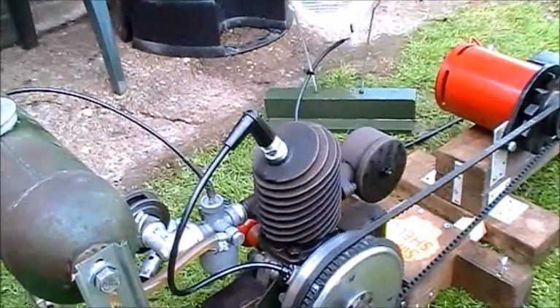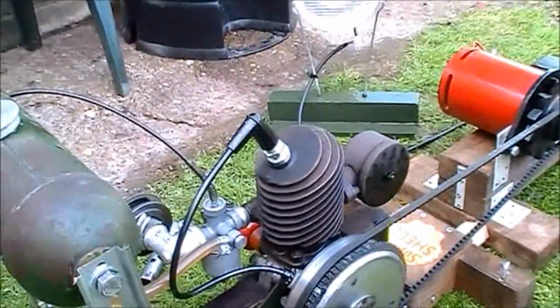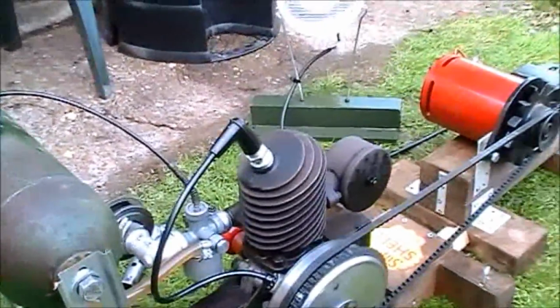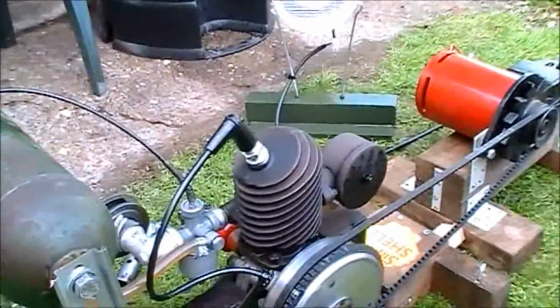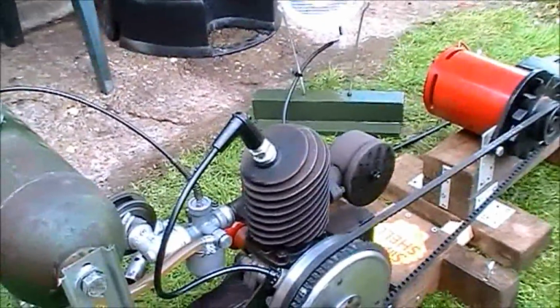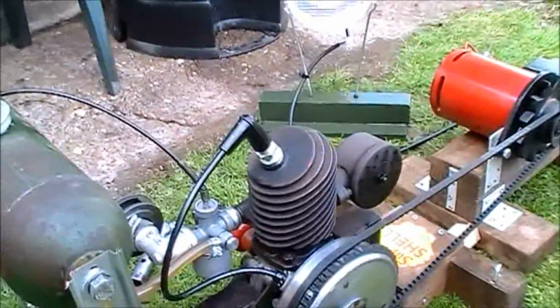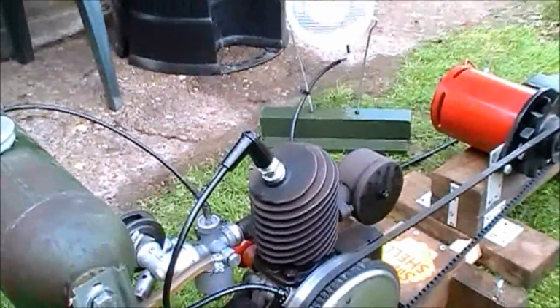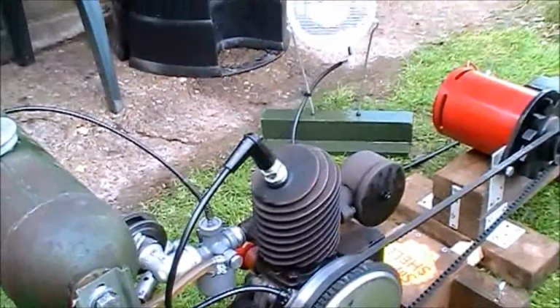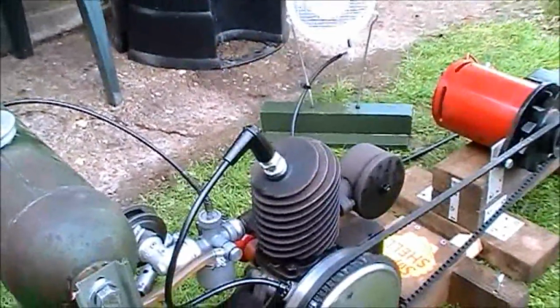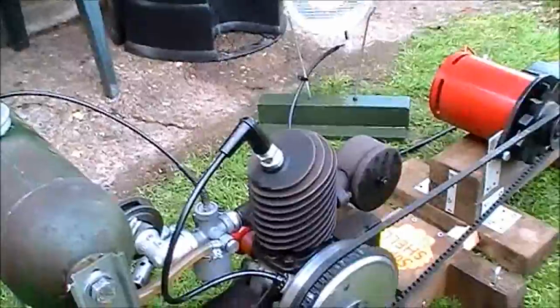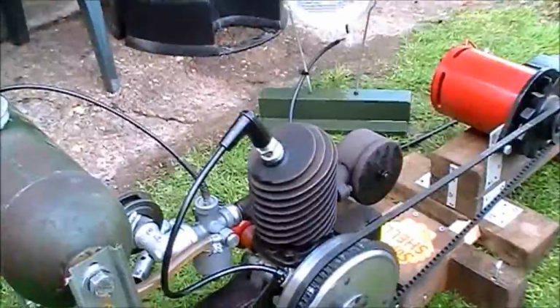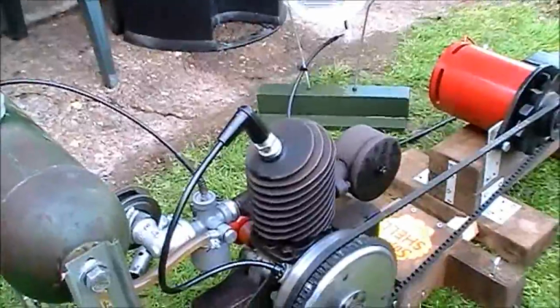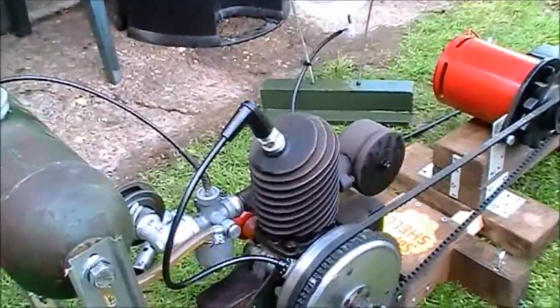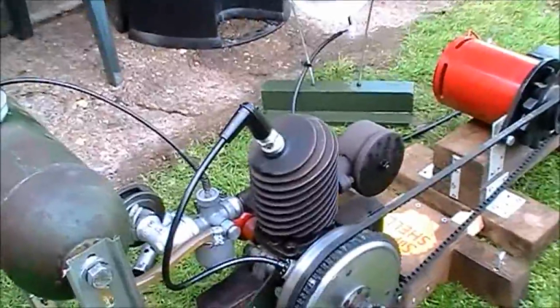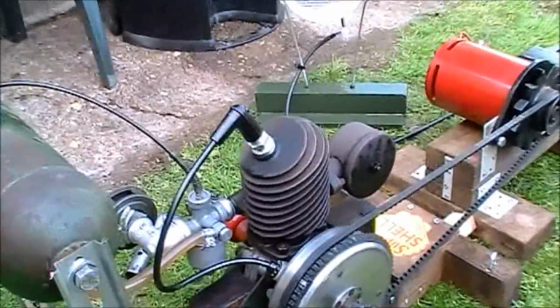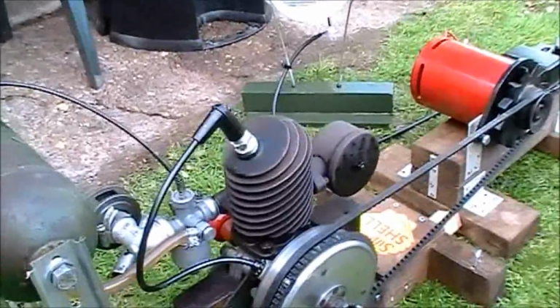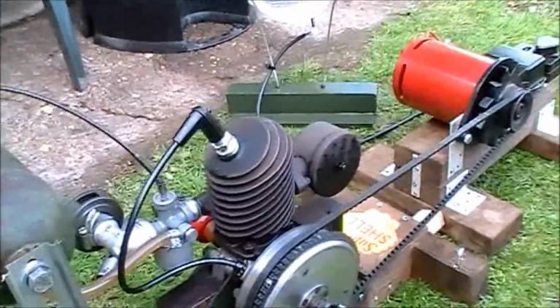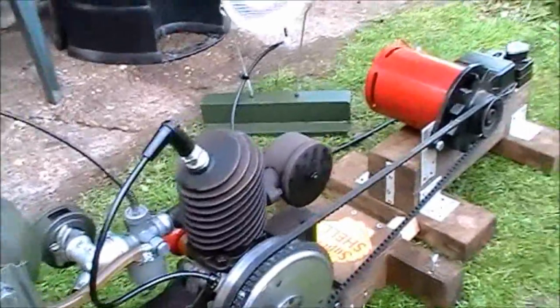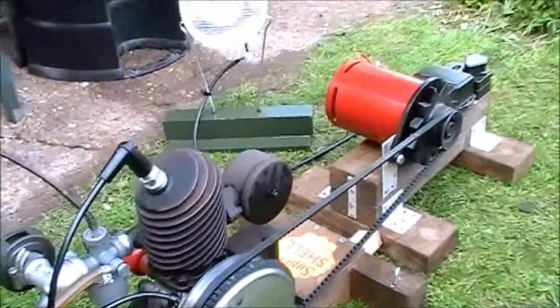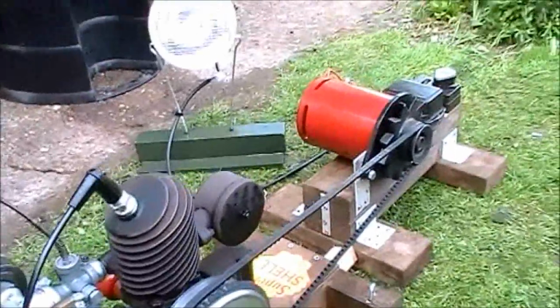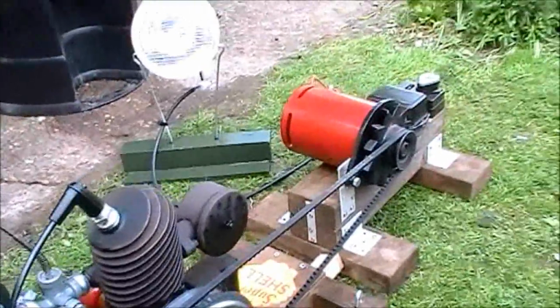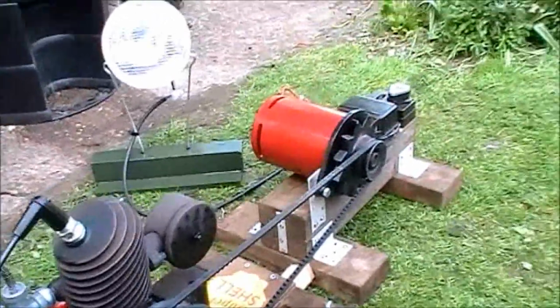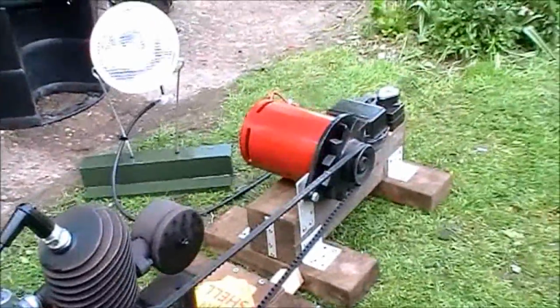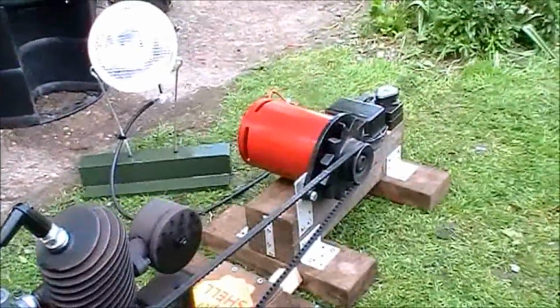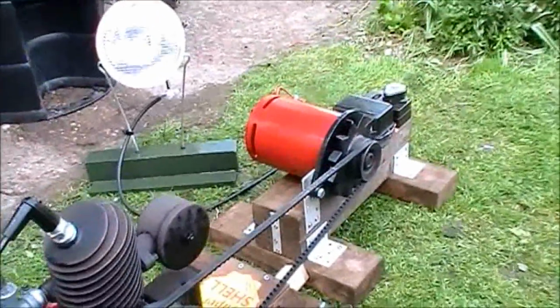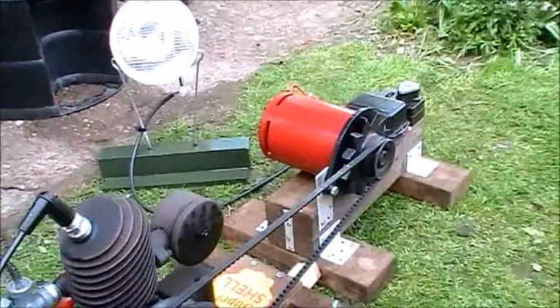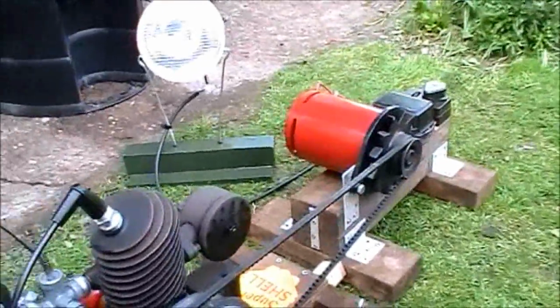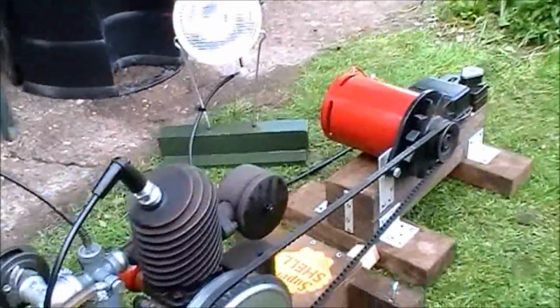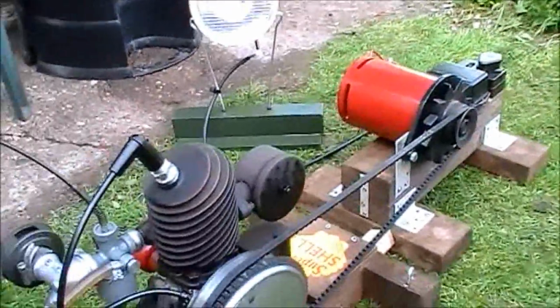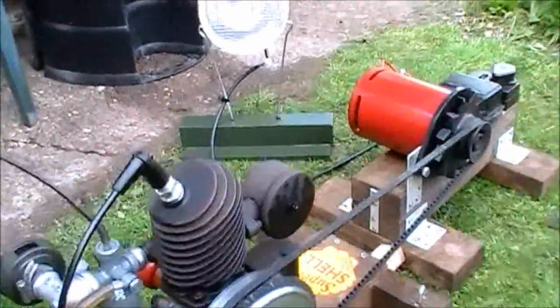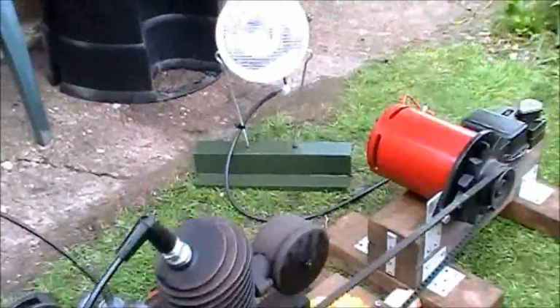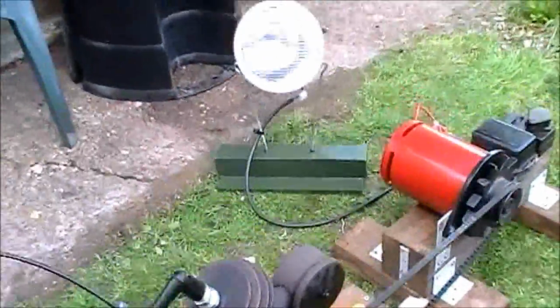A bit of trouble to start with — the plug kept fouling up, so I cleaned all that and it seems alright. Yeah, so that seems to be working quite well.